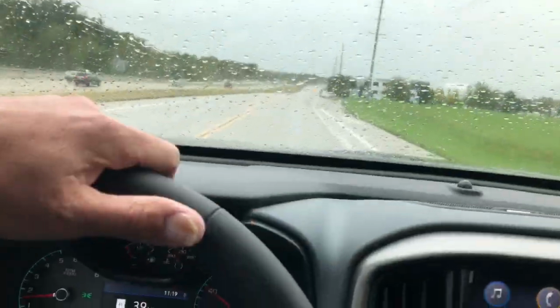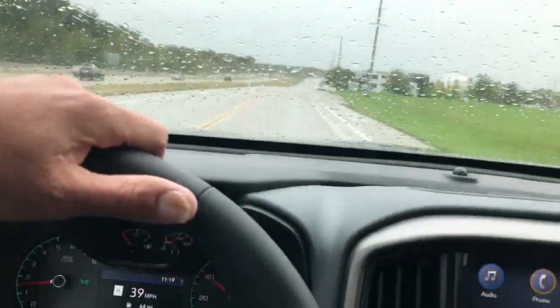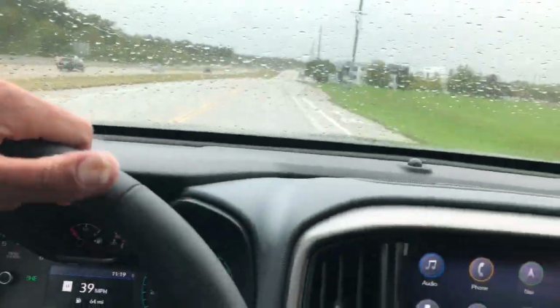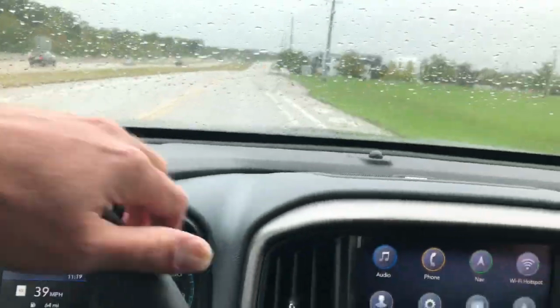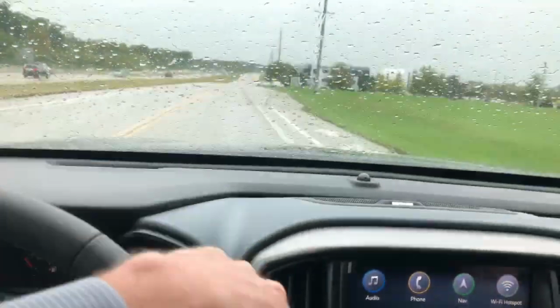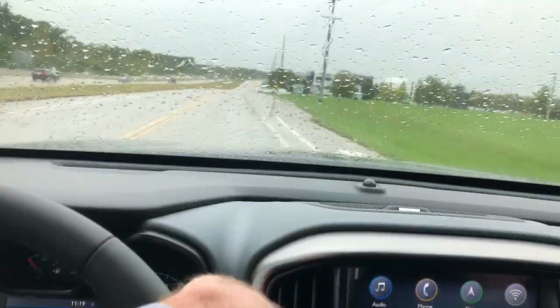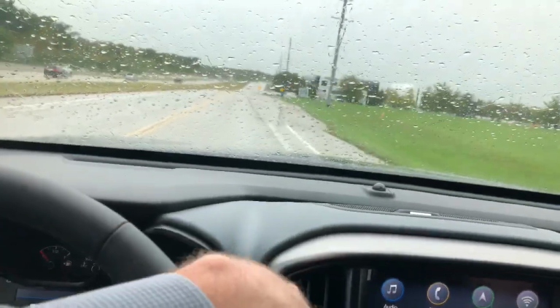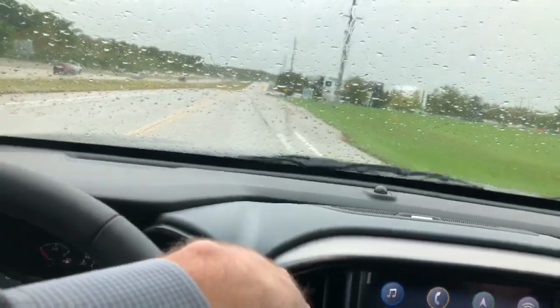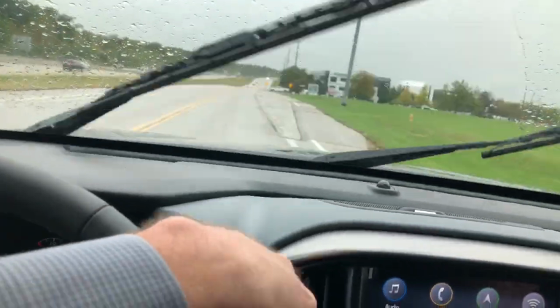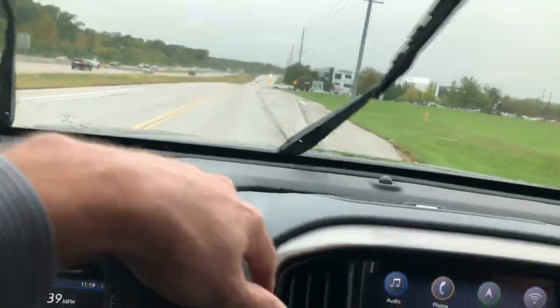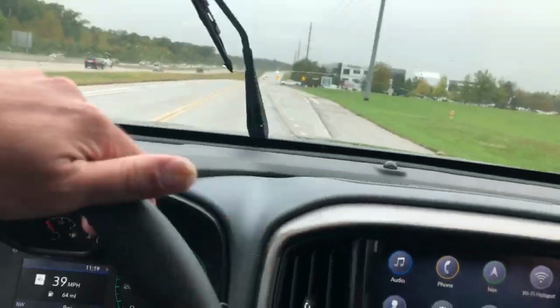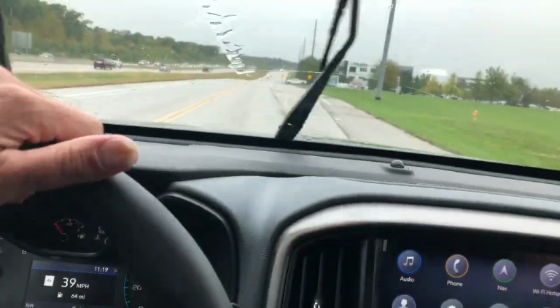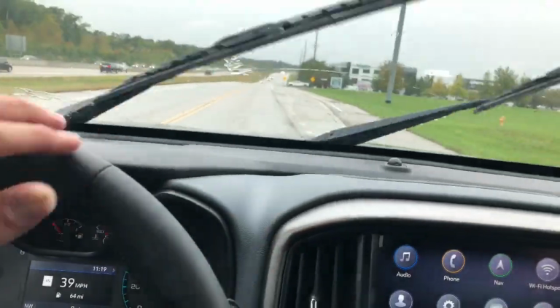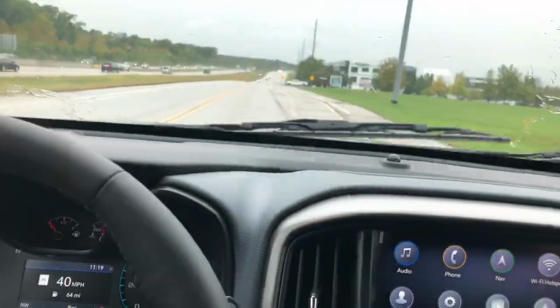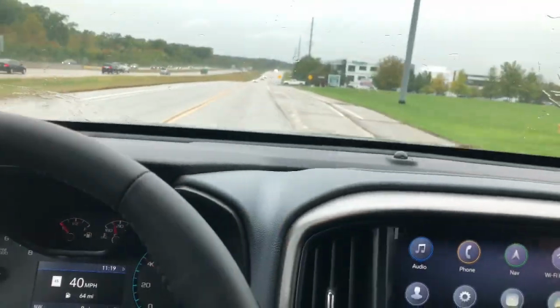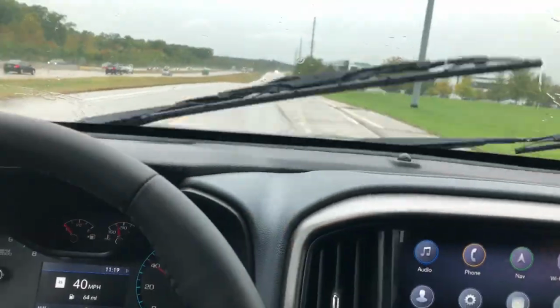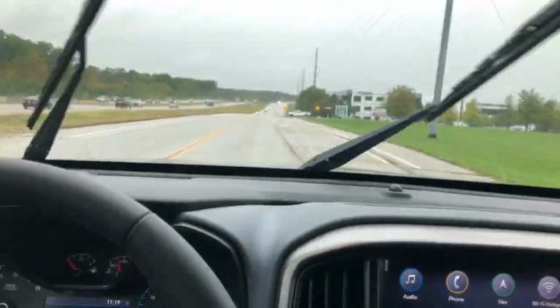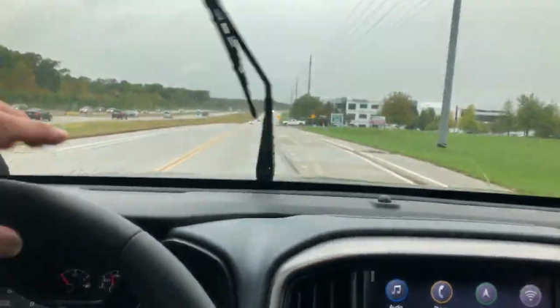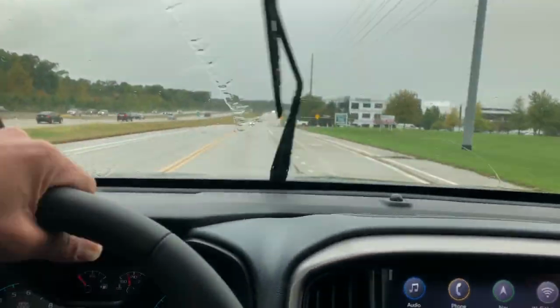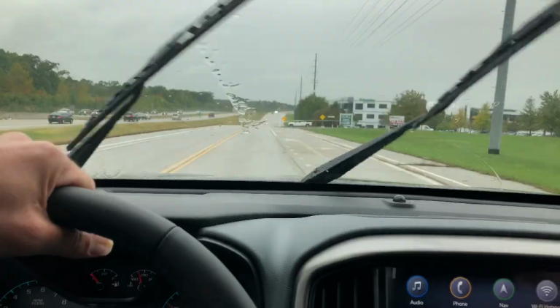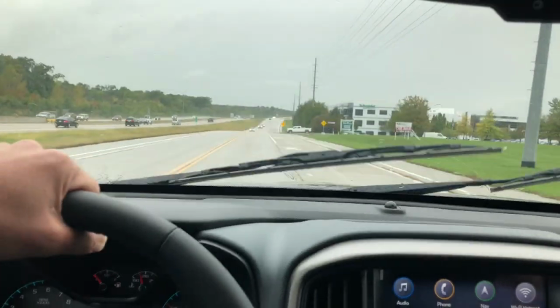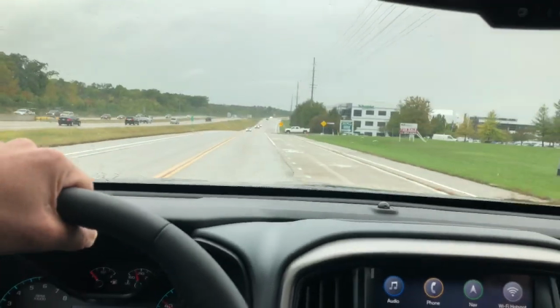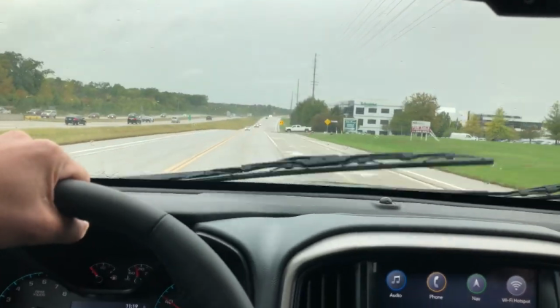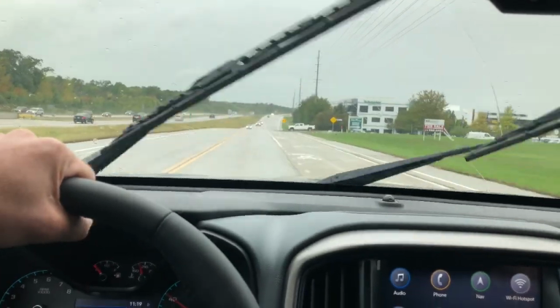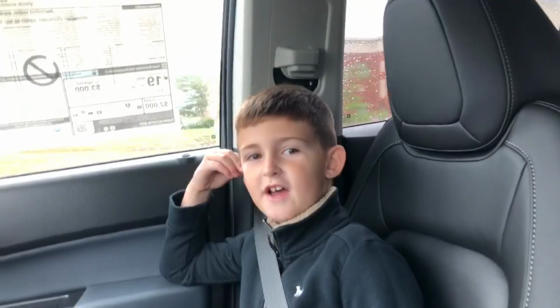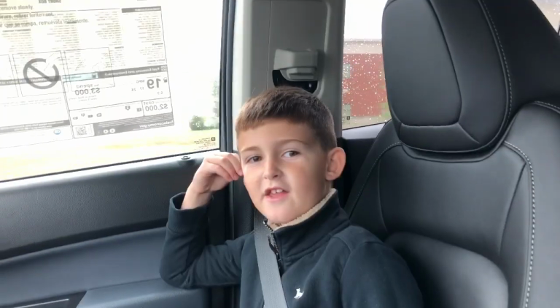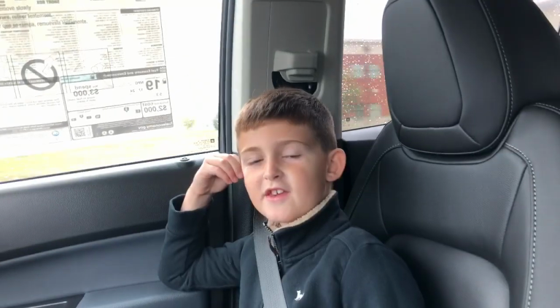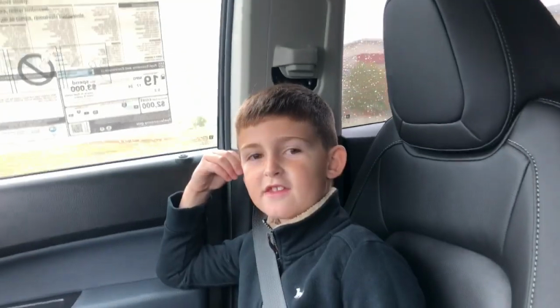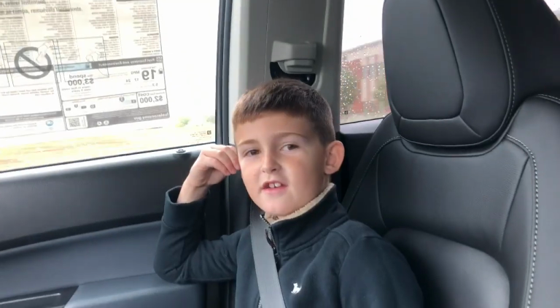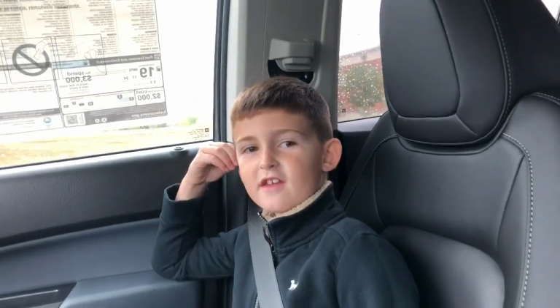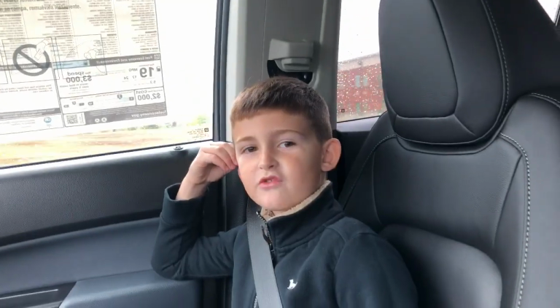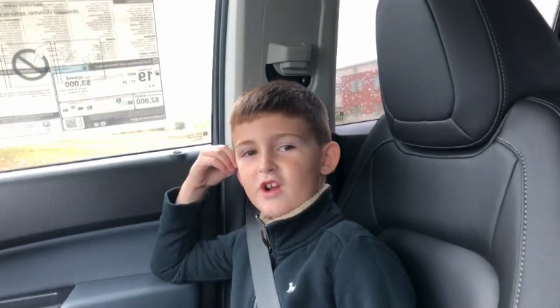I brought my son with me today to get a second opinion. Let's see what he has to say. I think it's a nice truck.